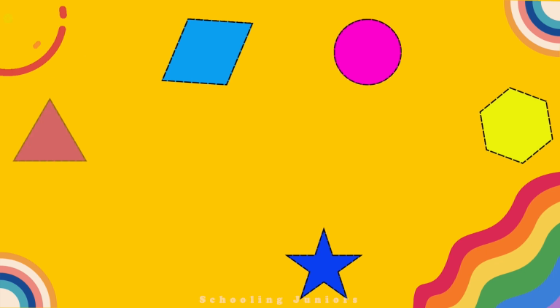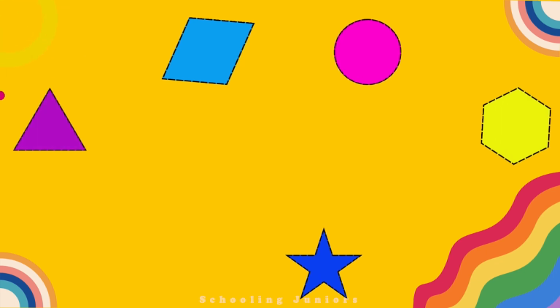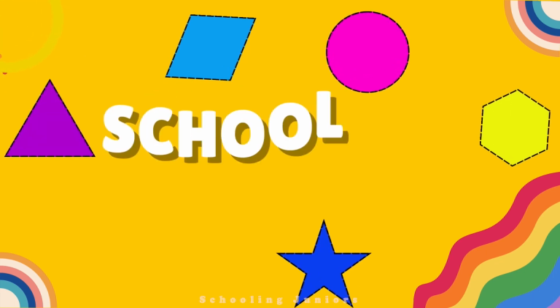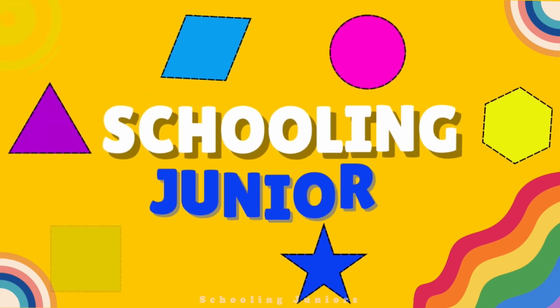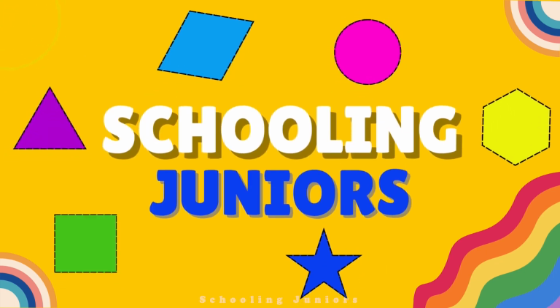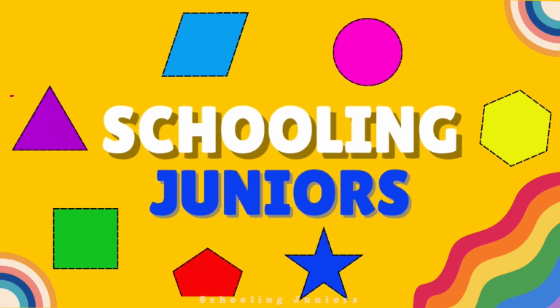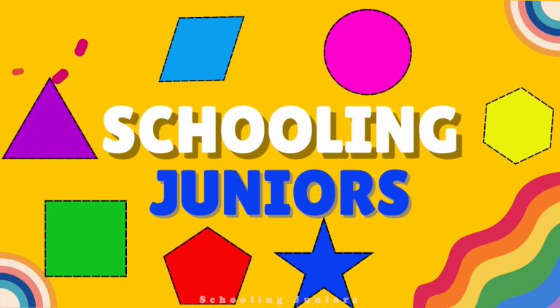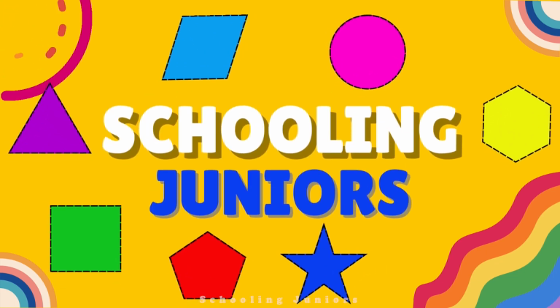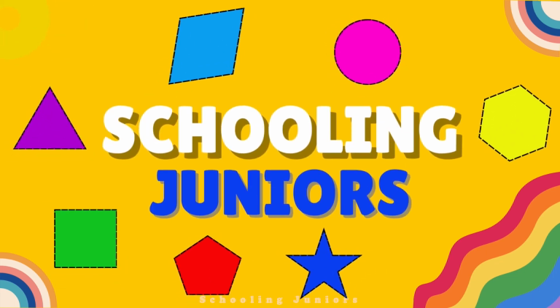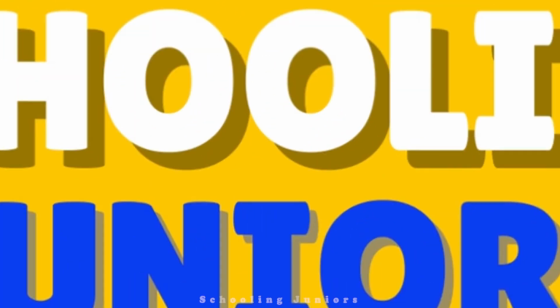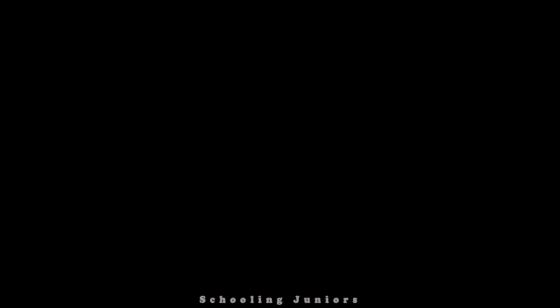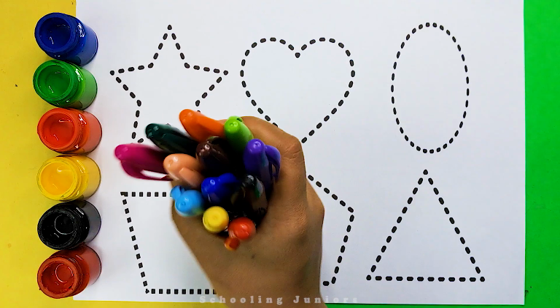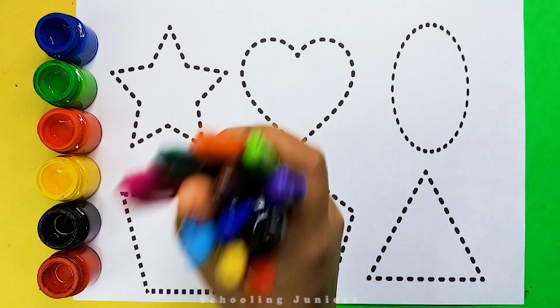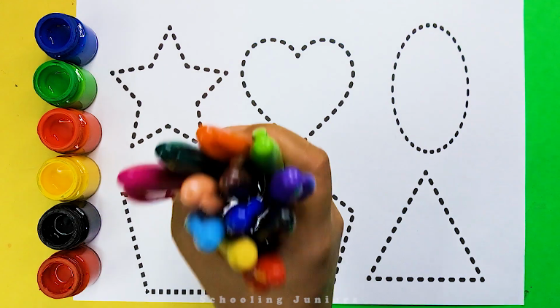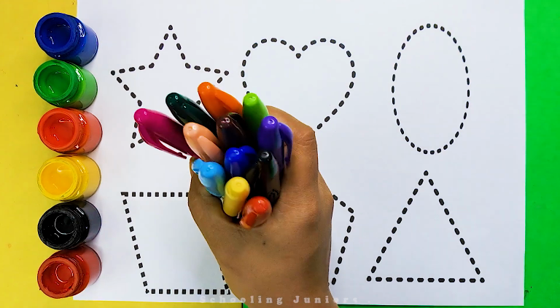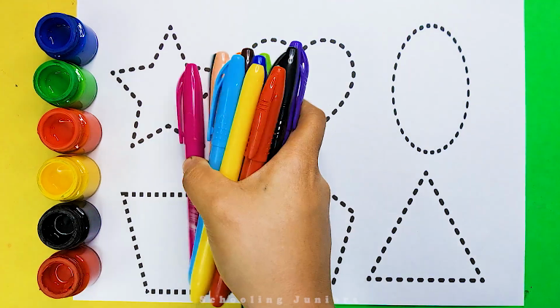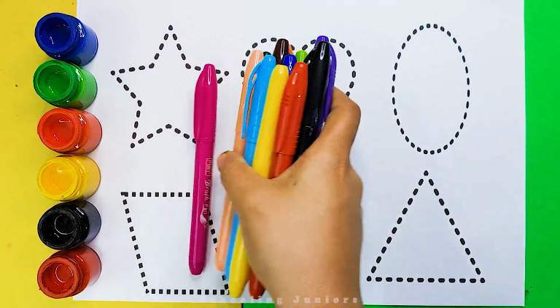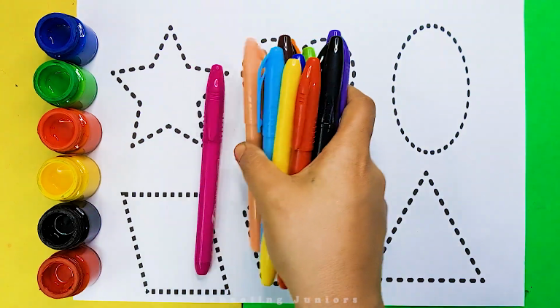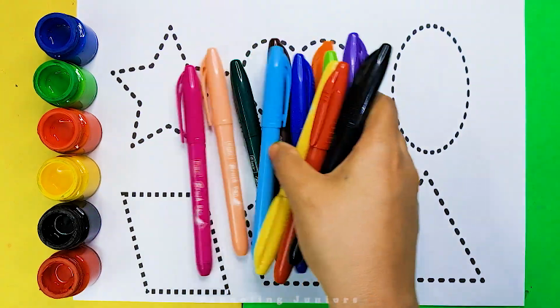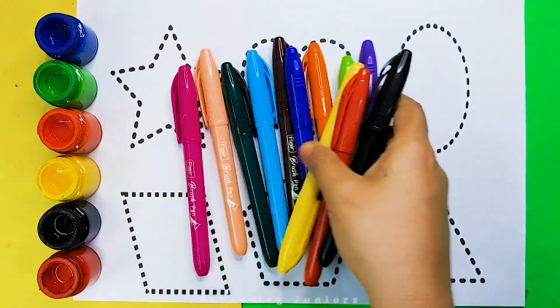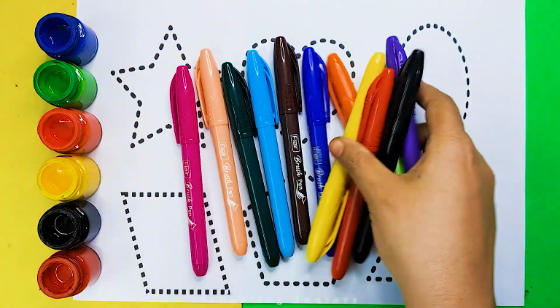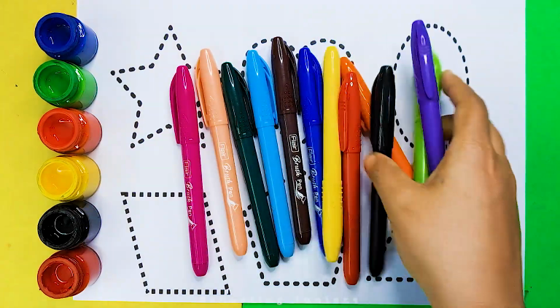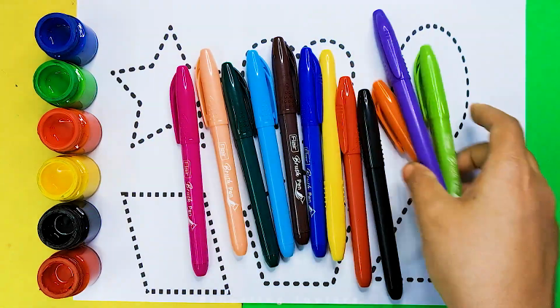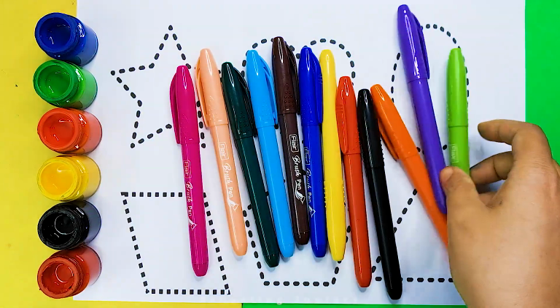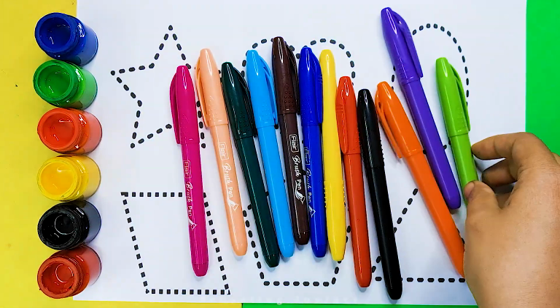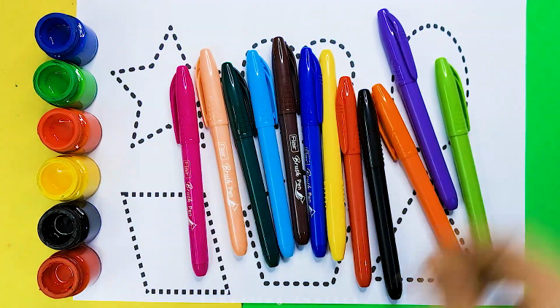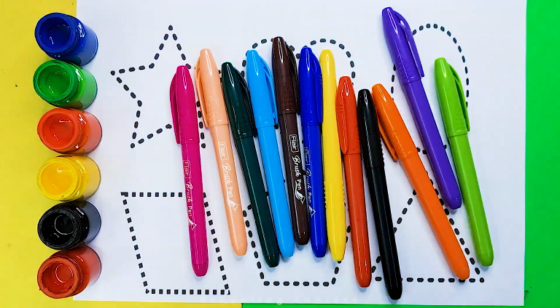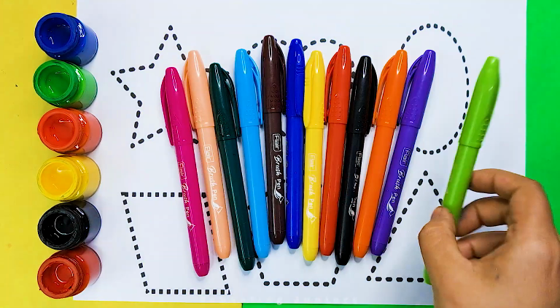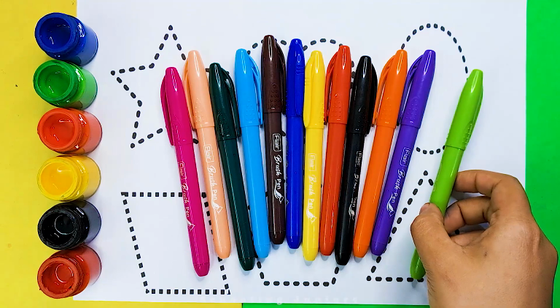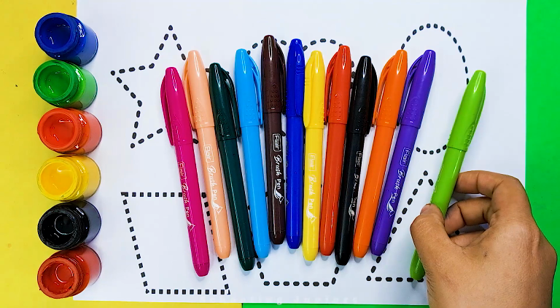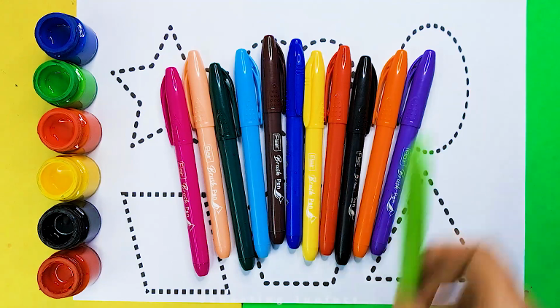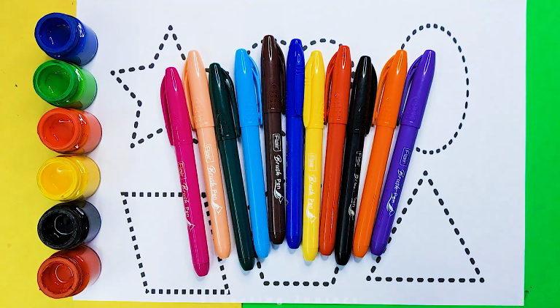Schooling Juniors. Let's learn some colors. Light green color,